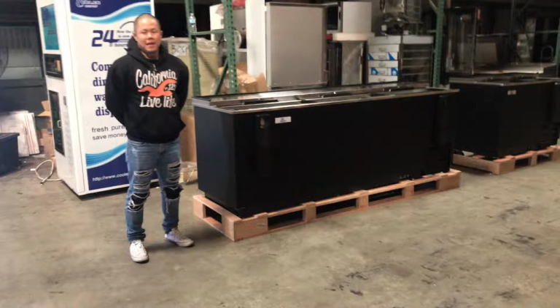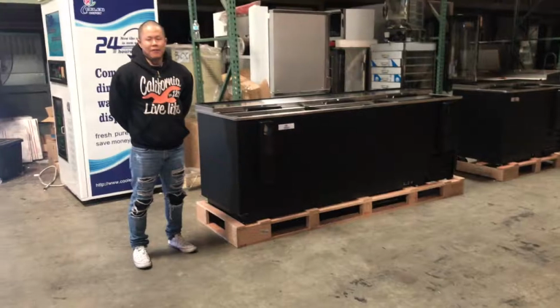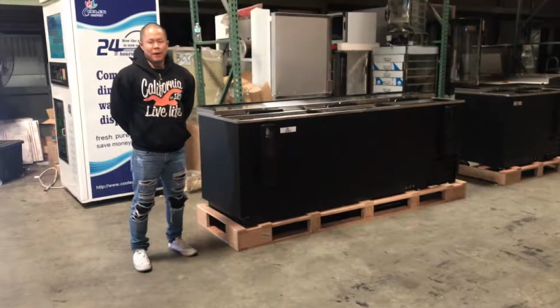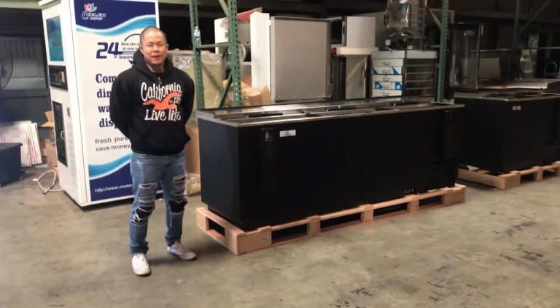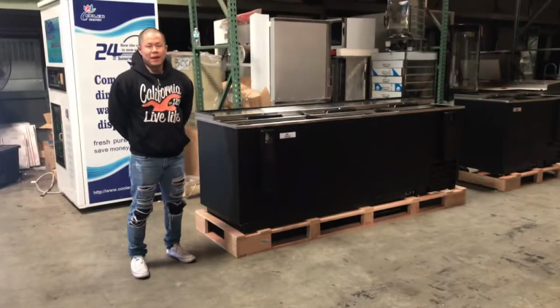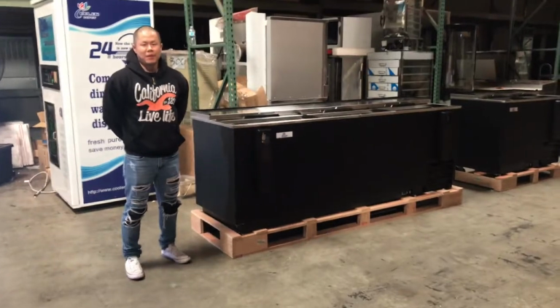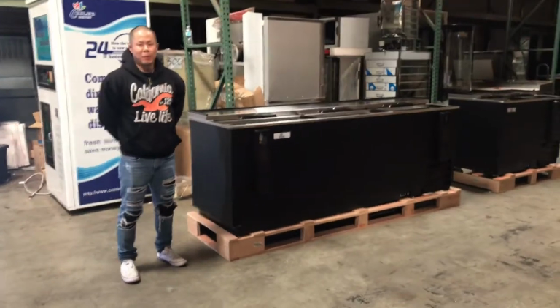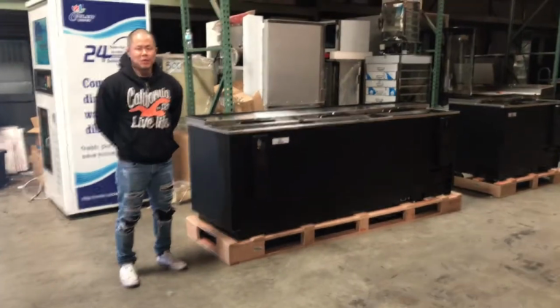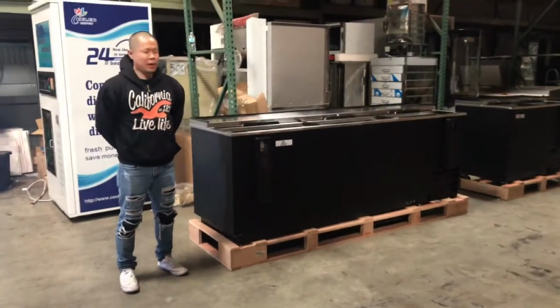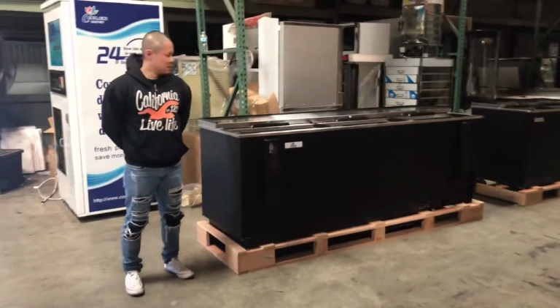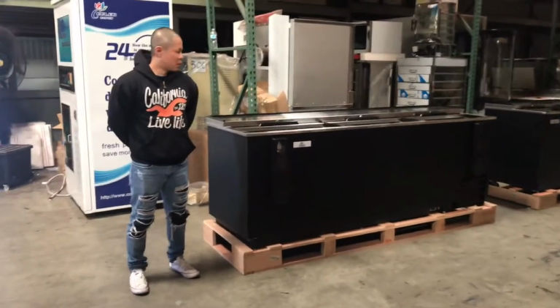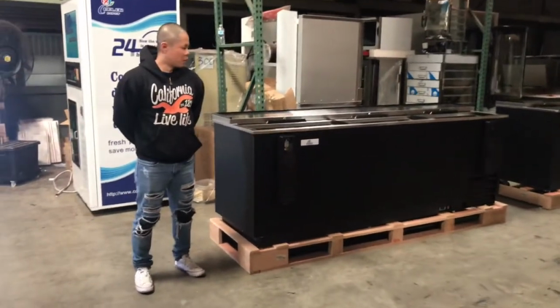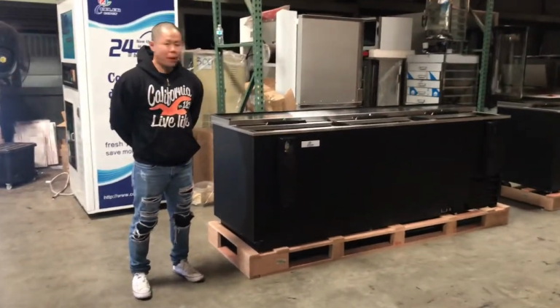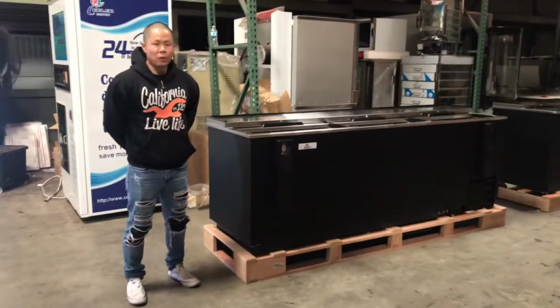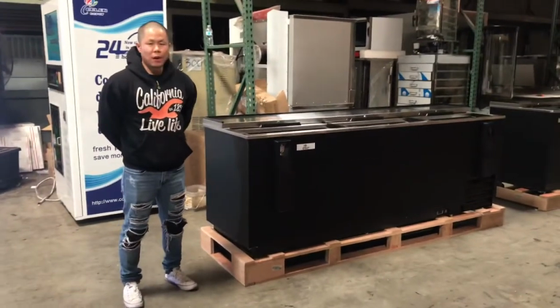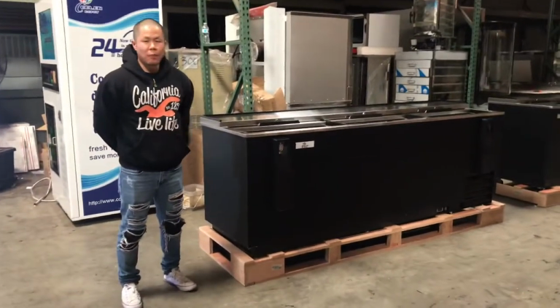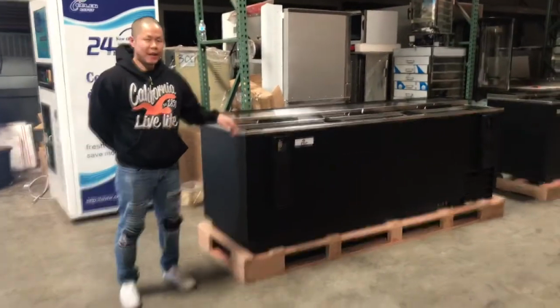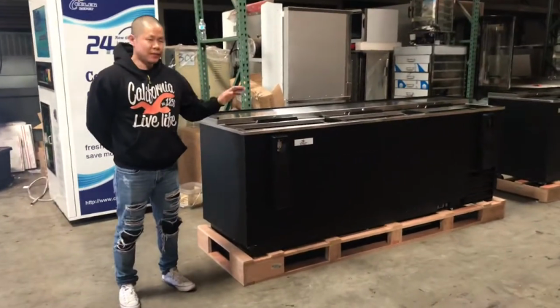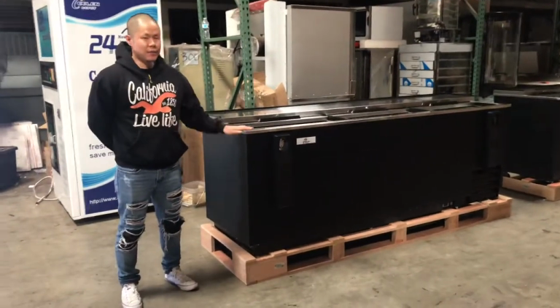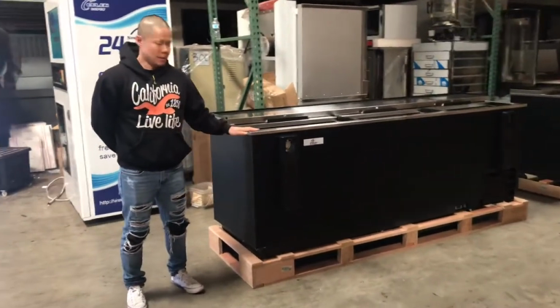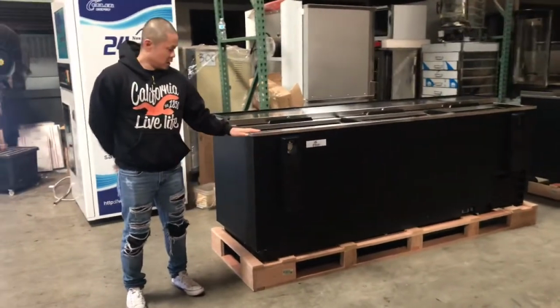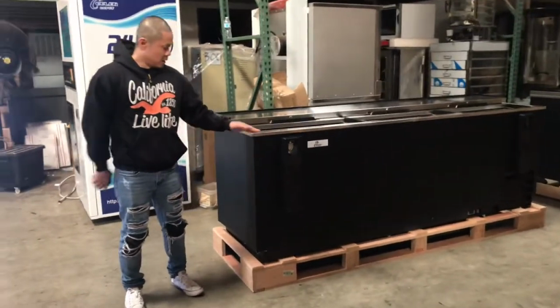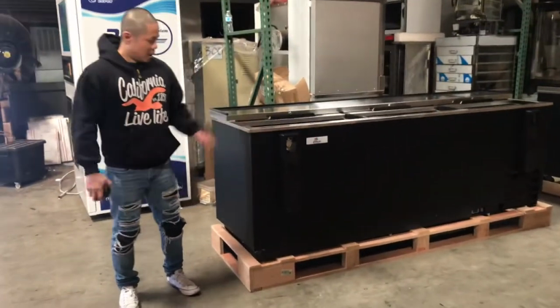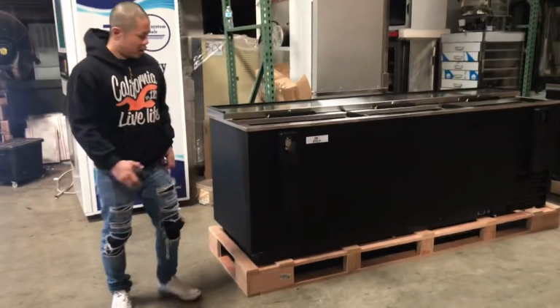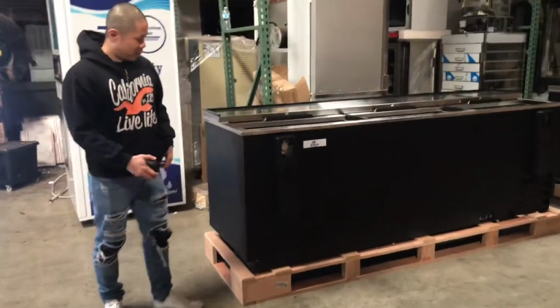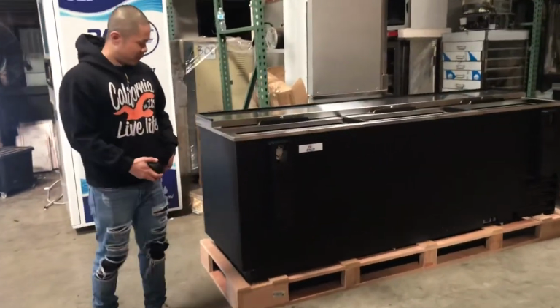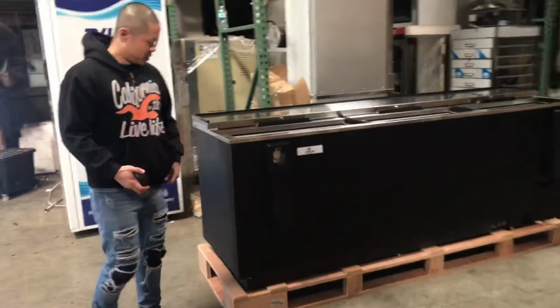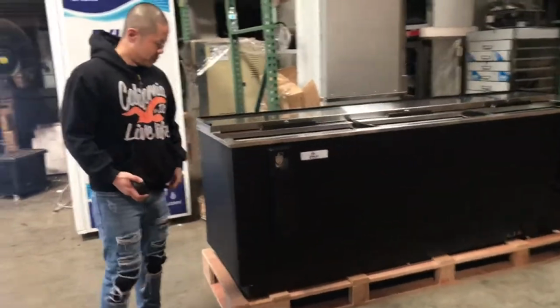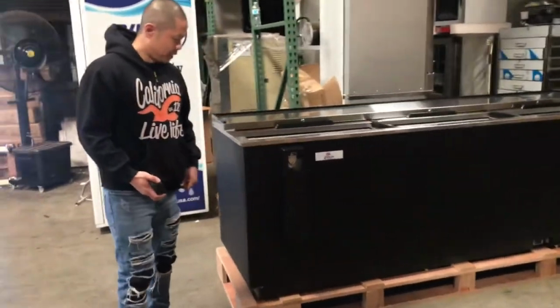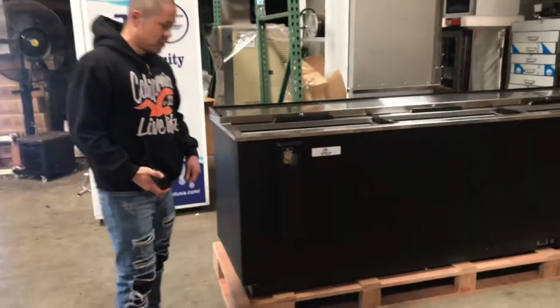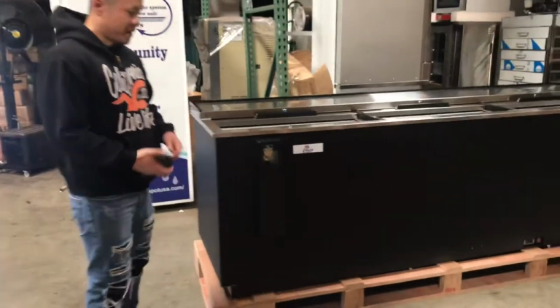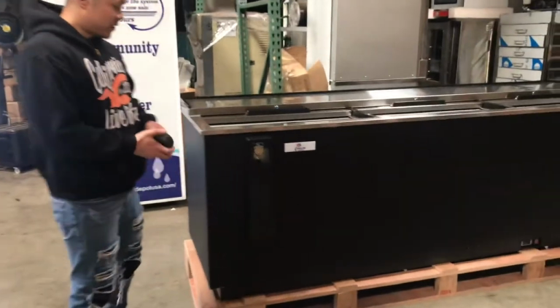Hi everybody, today we will be showcasing our bottle cases, but first let me give you the dimensions.